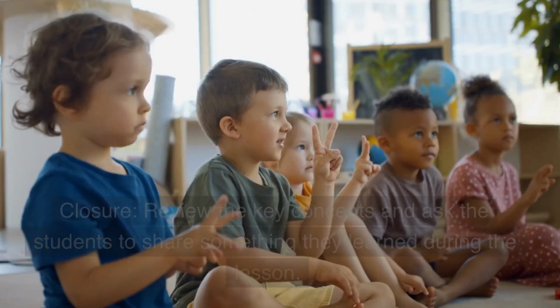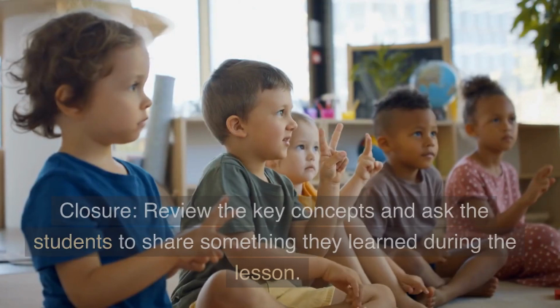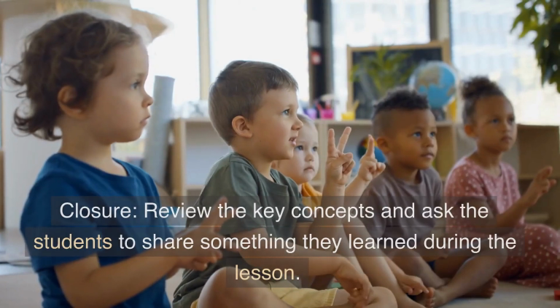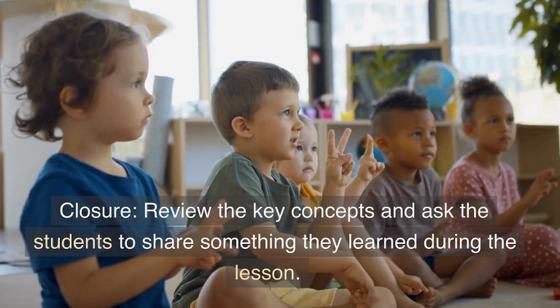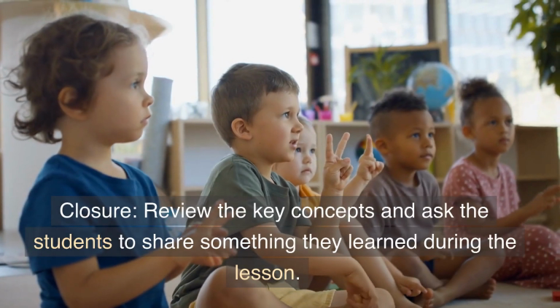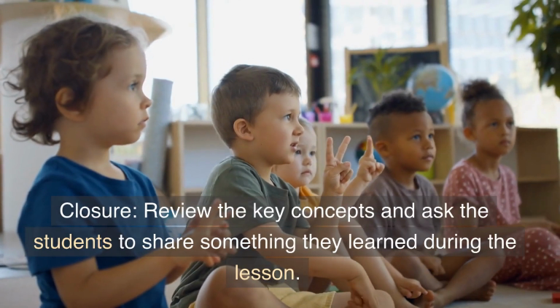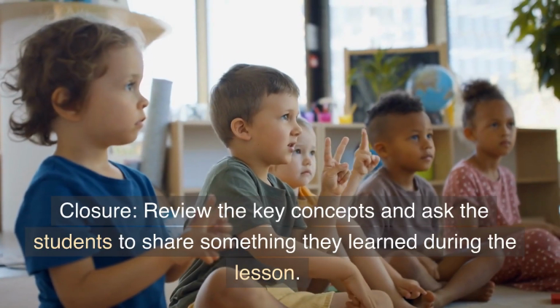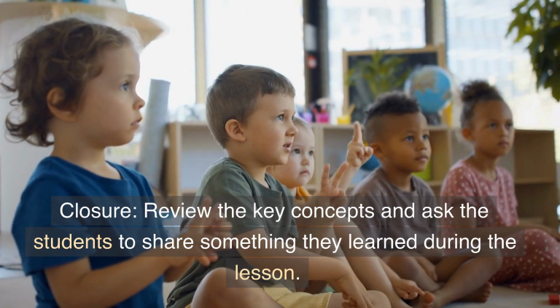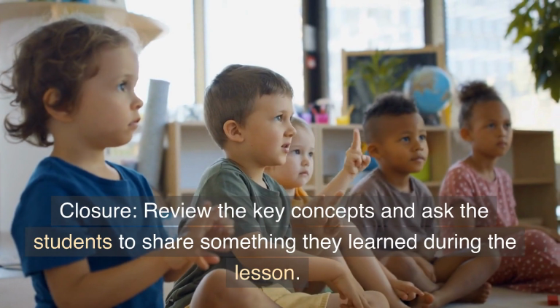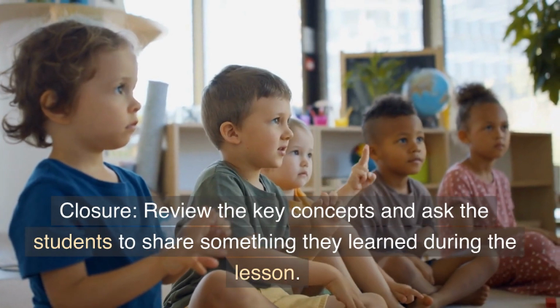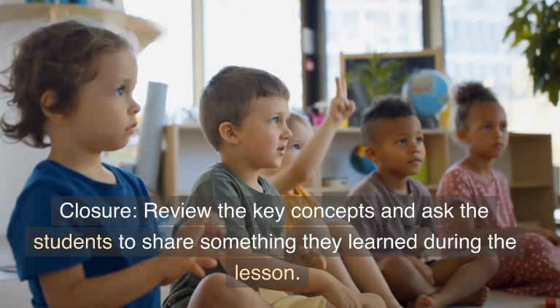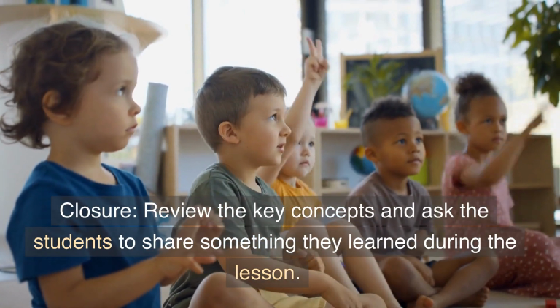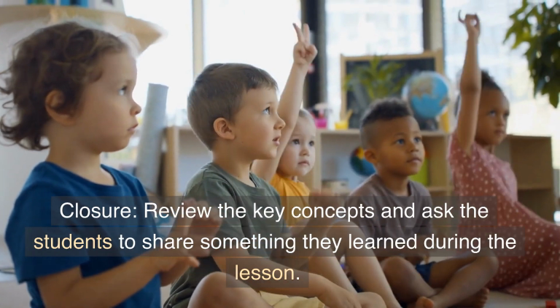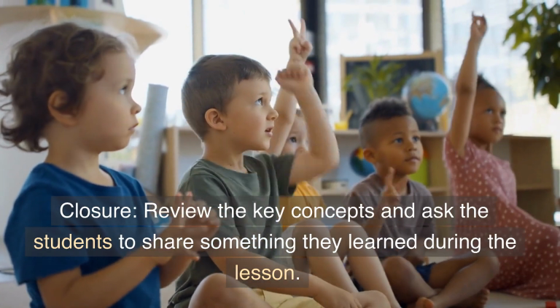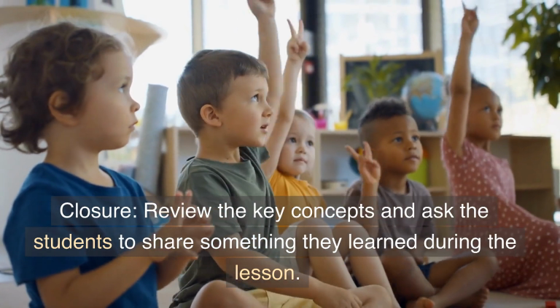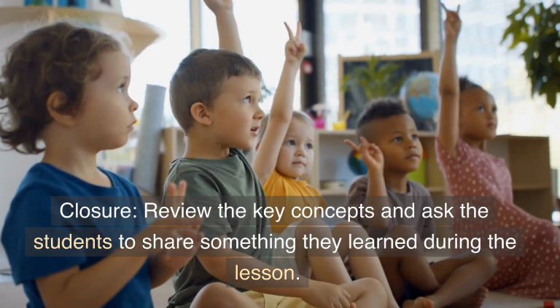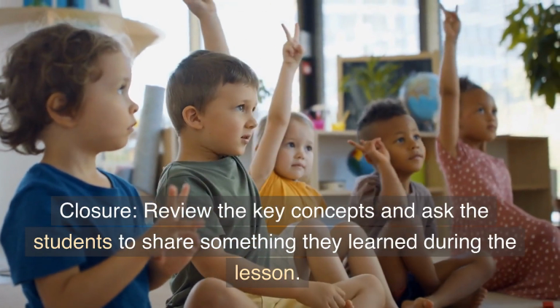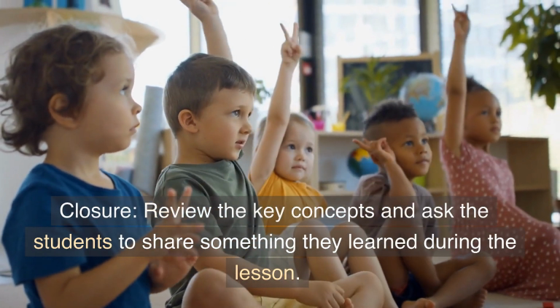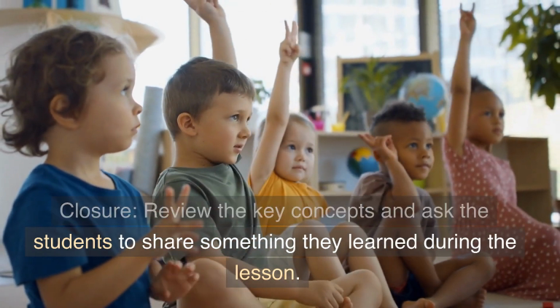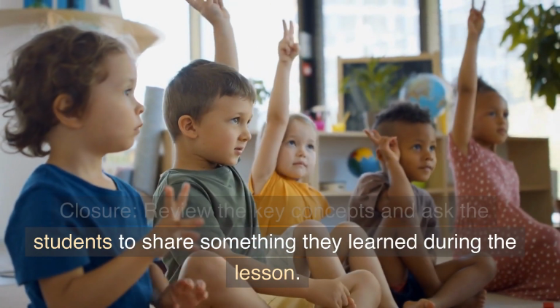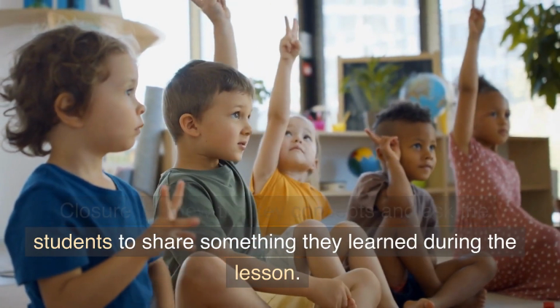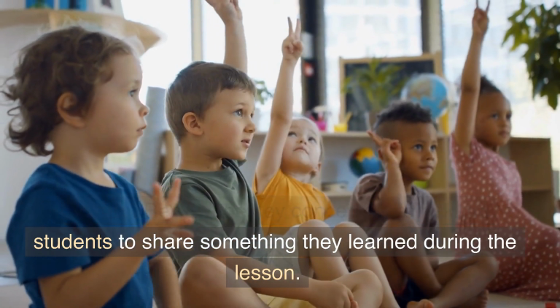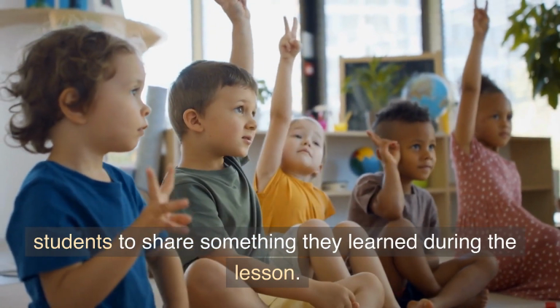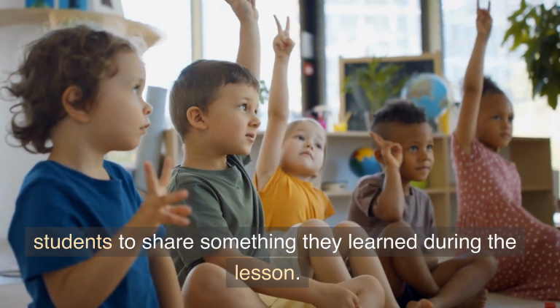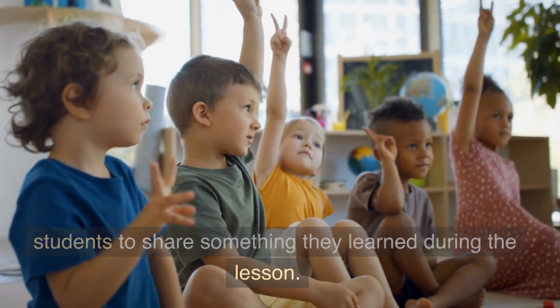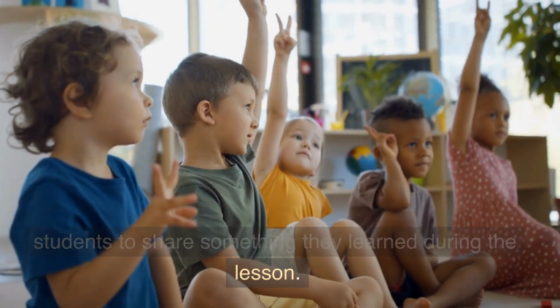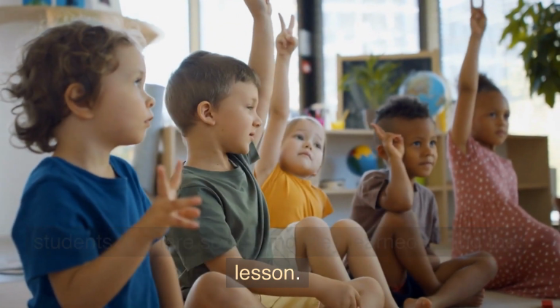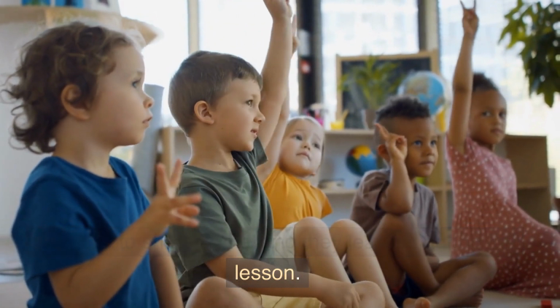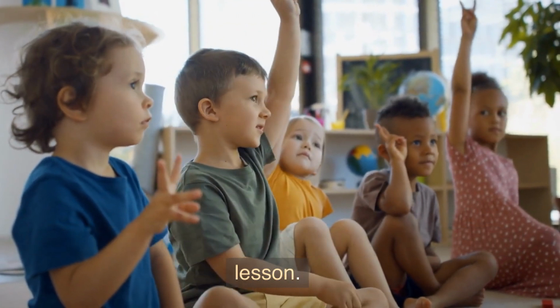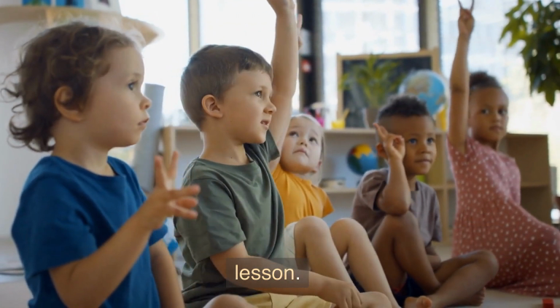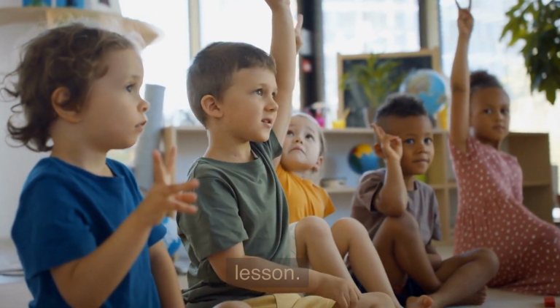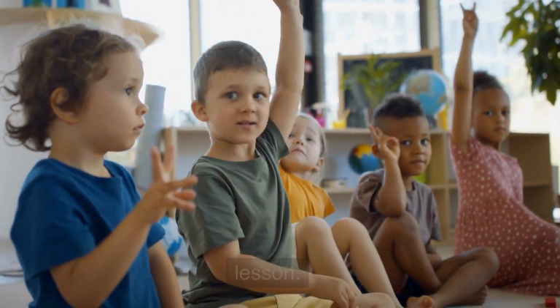Closure: review the key concepts and ask the students to share something they learned during the lesson.